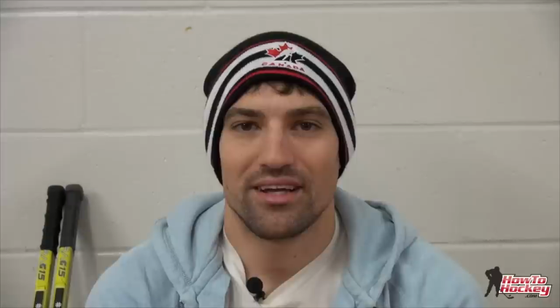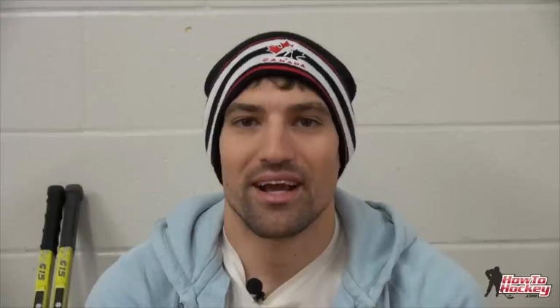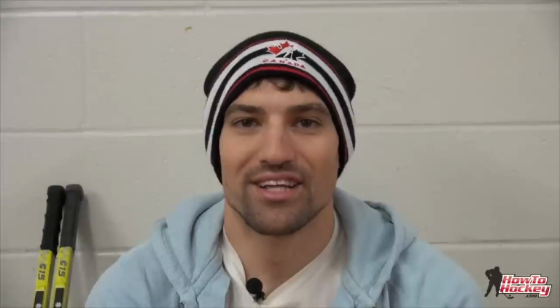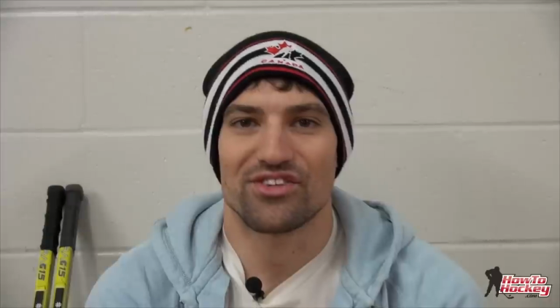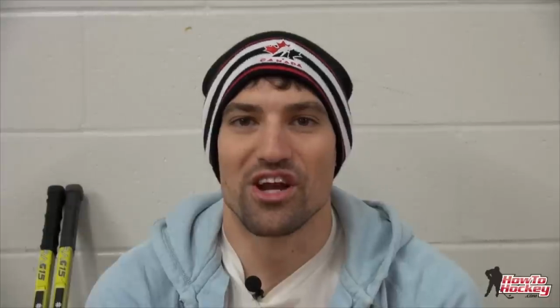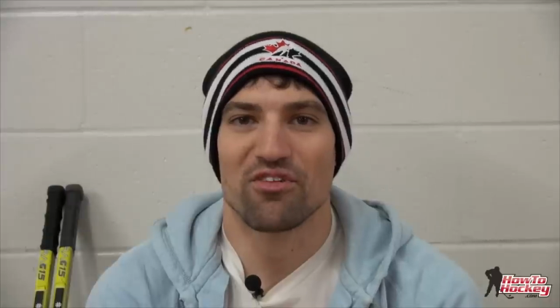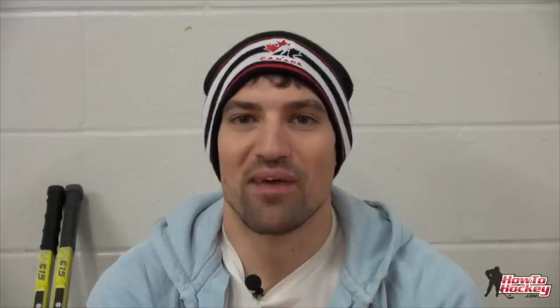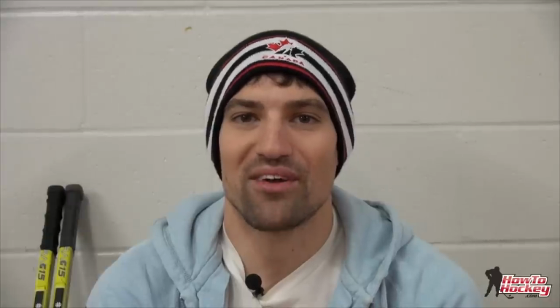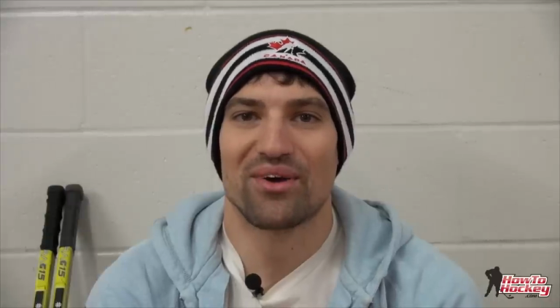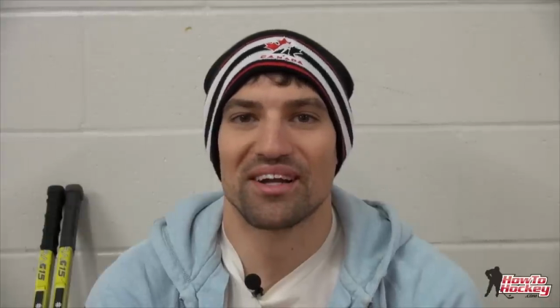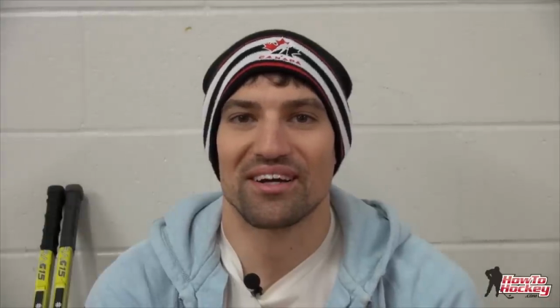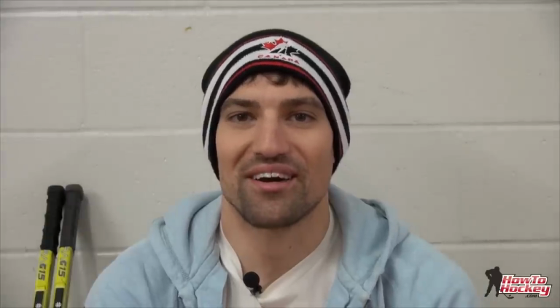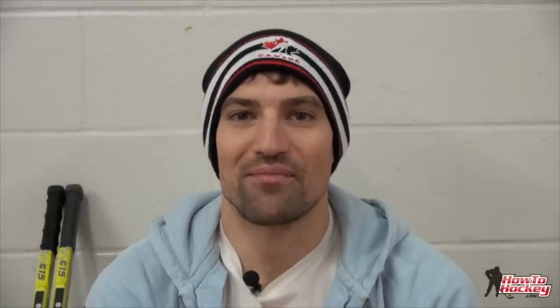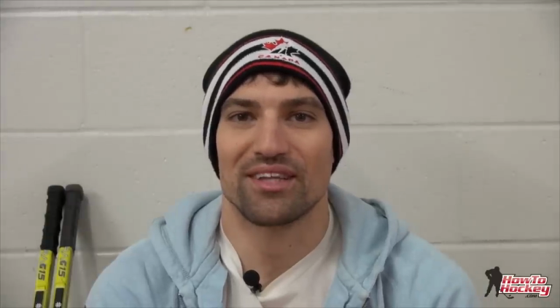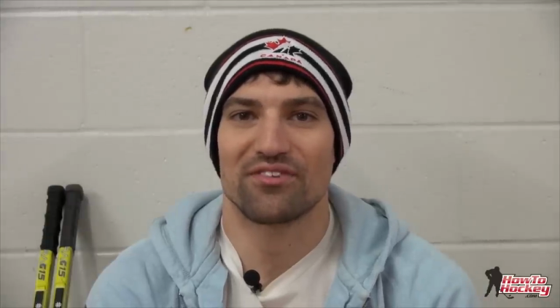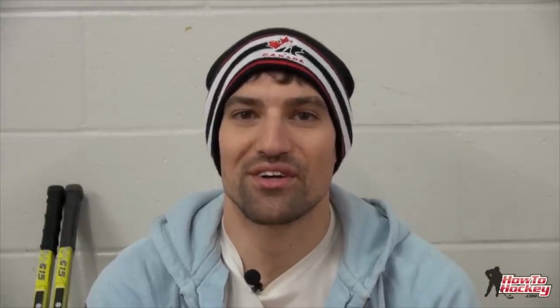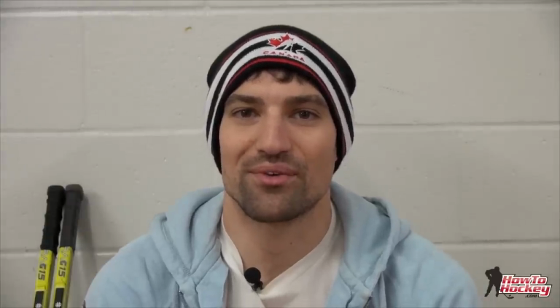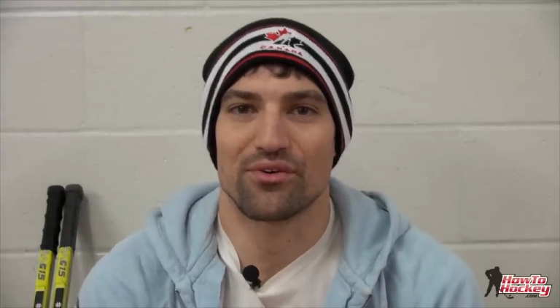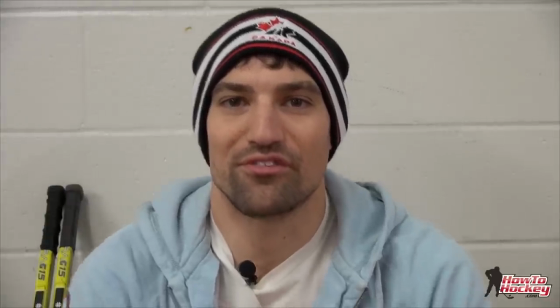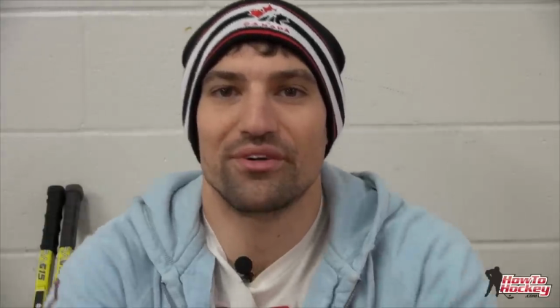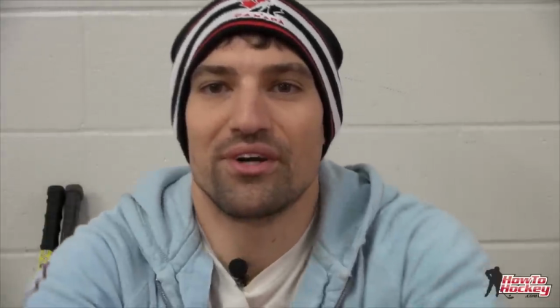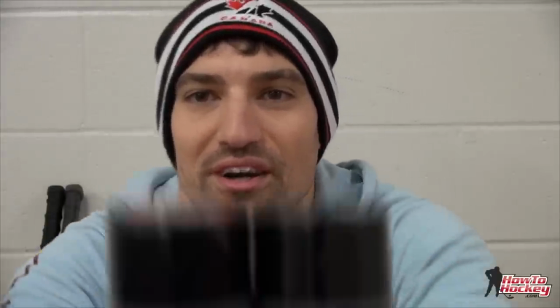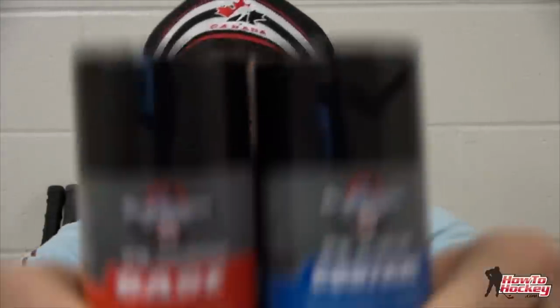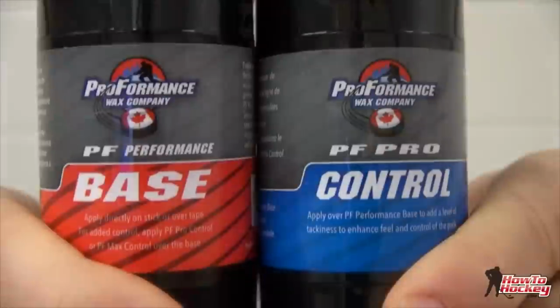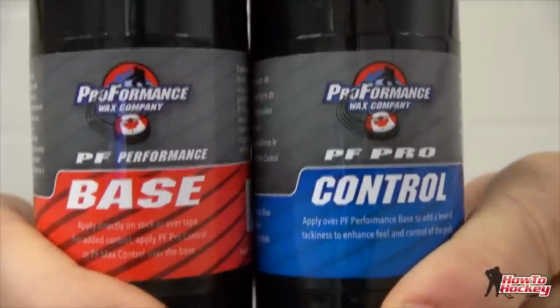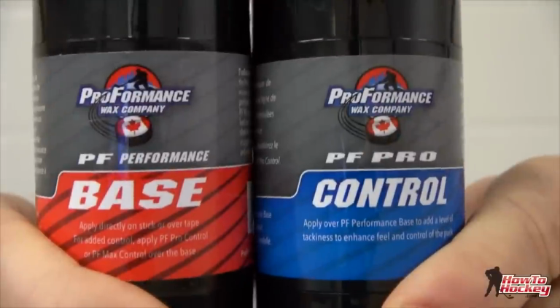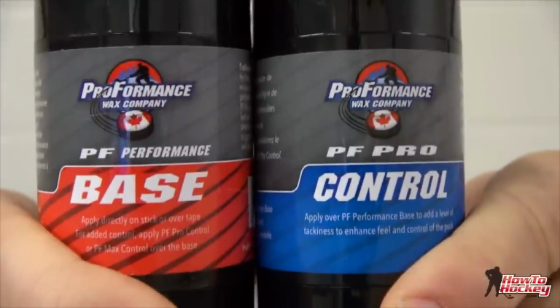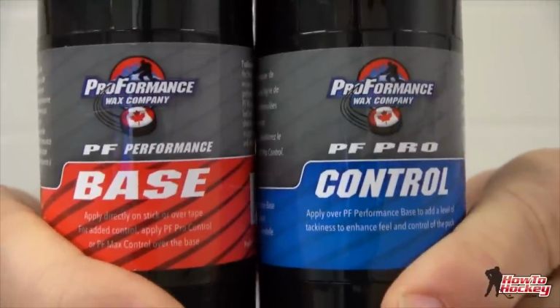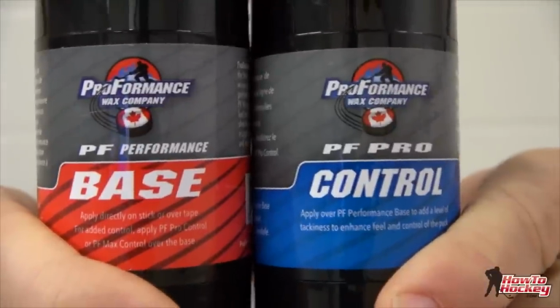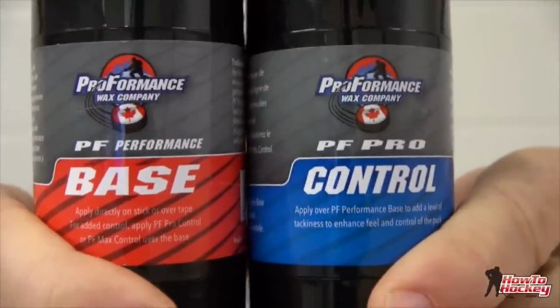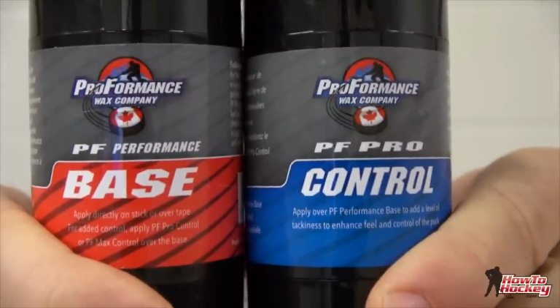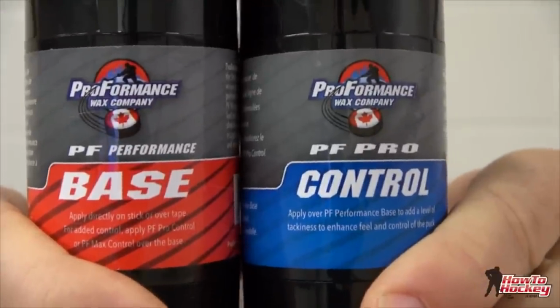Hey guys, it's Jeremy from HowToHockey.com. In this video I'm doing a review of Proformance Hockey Wax.